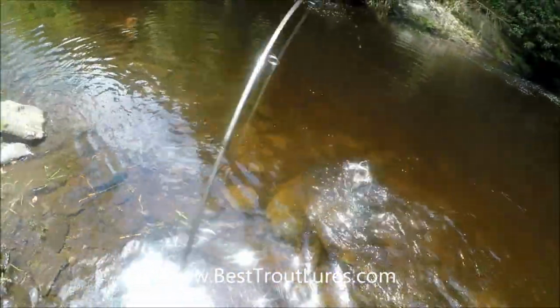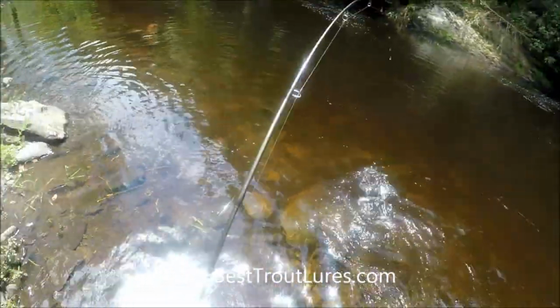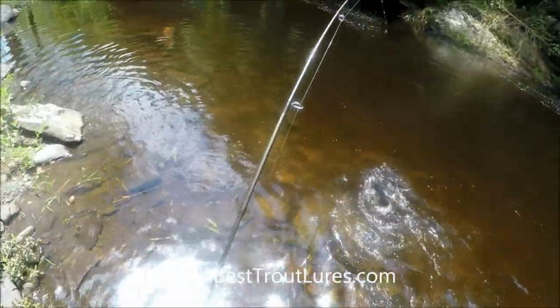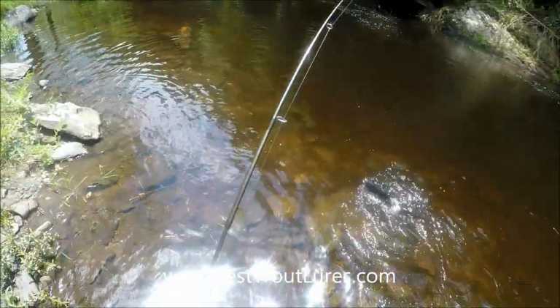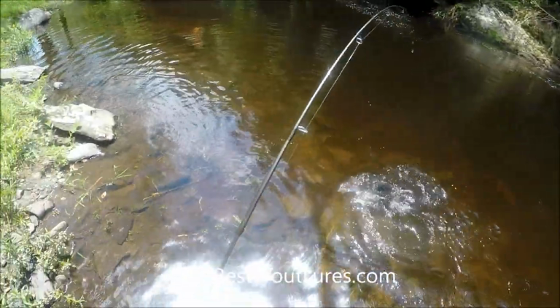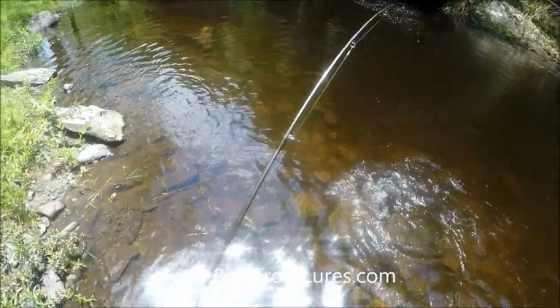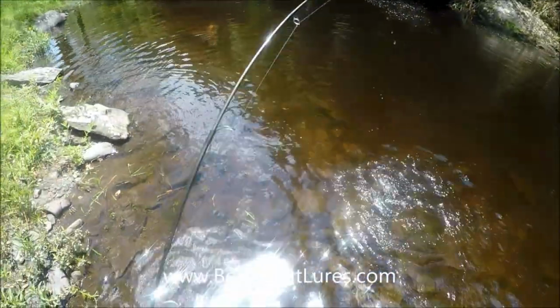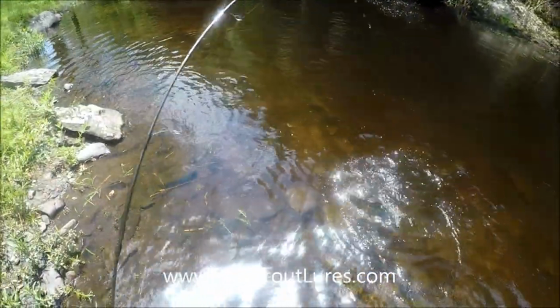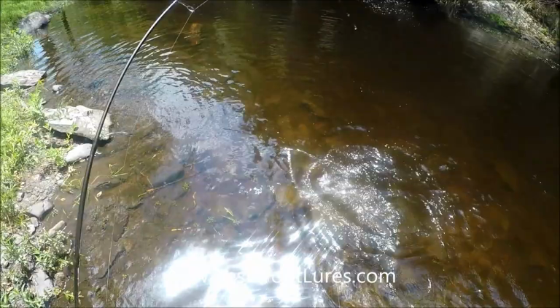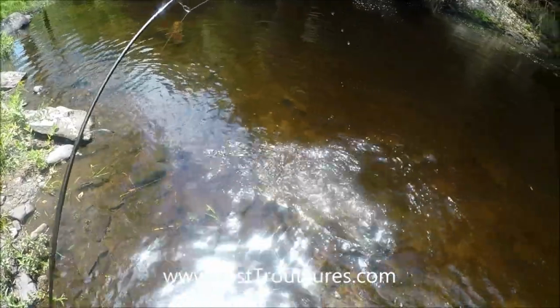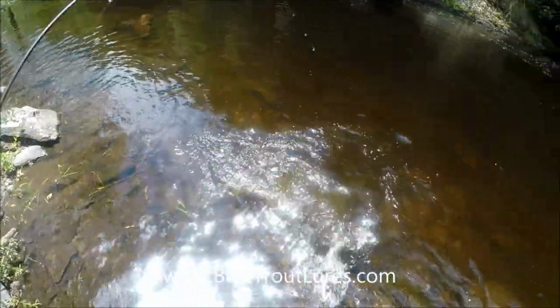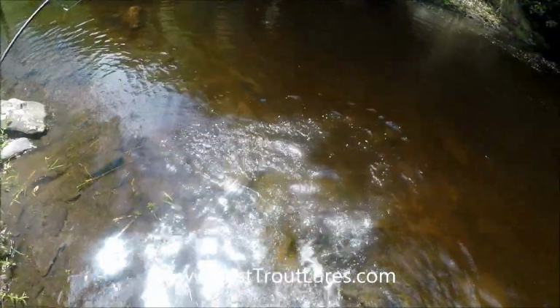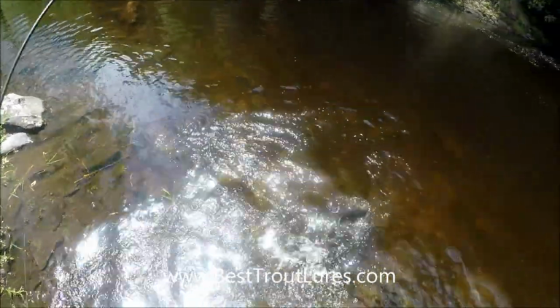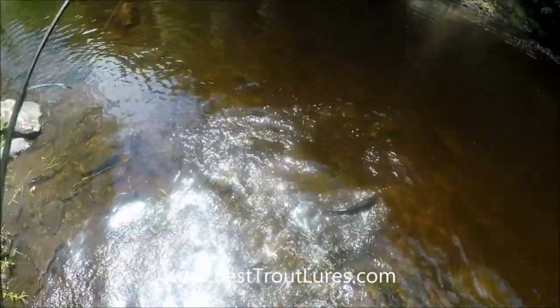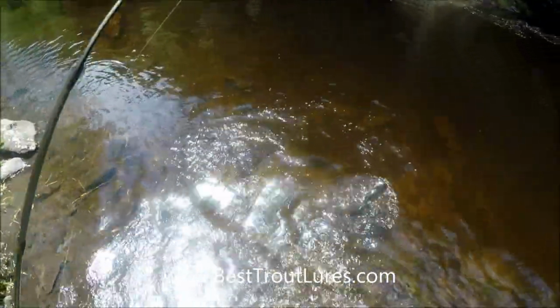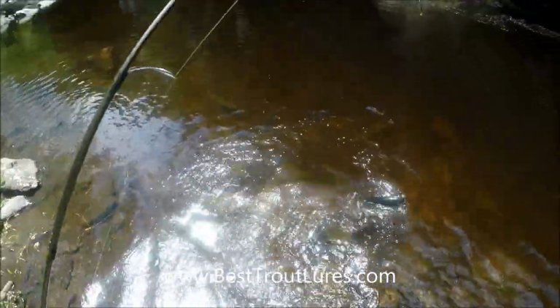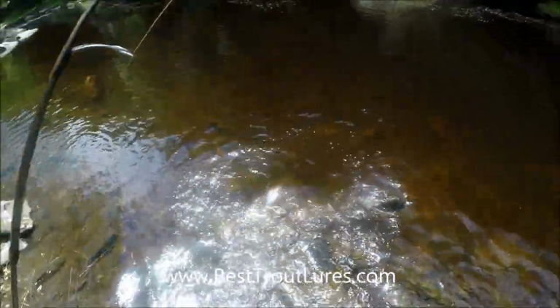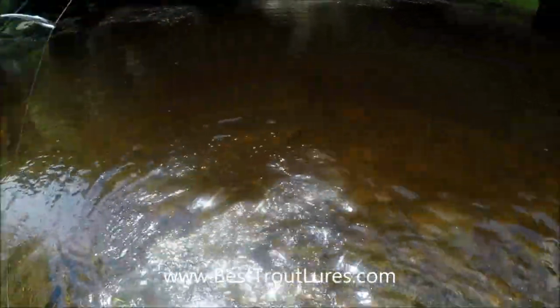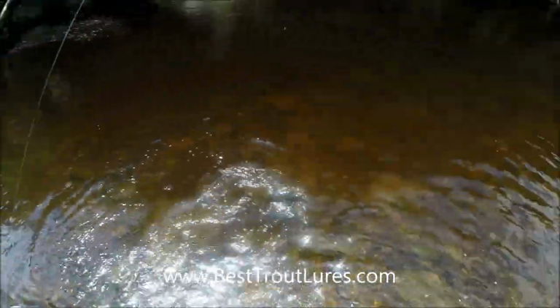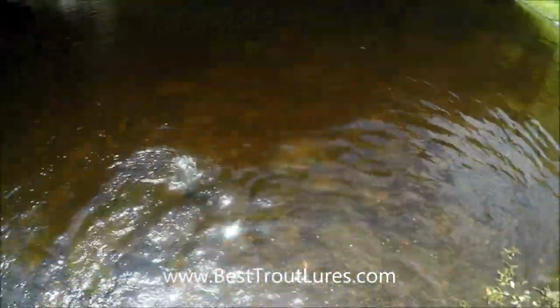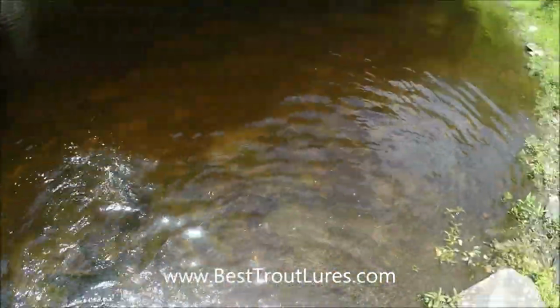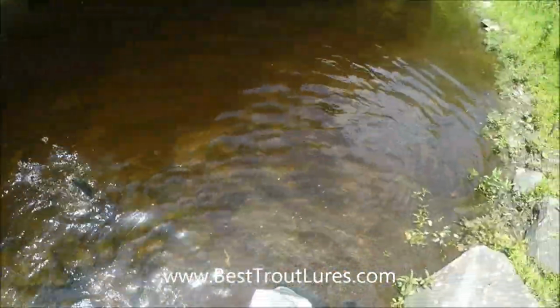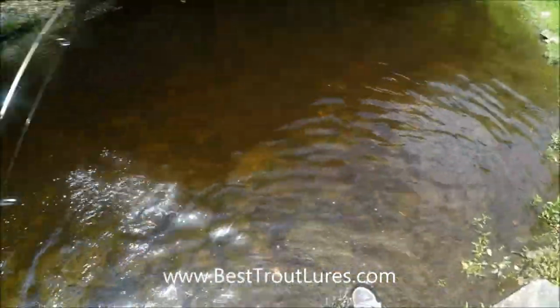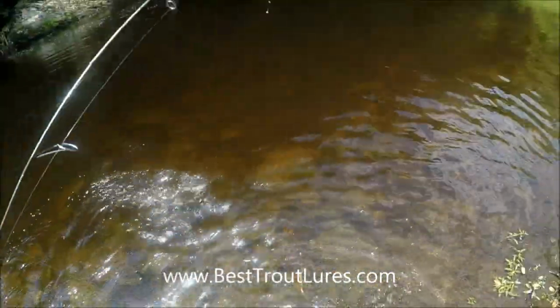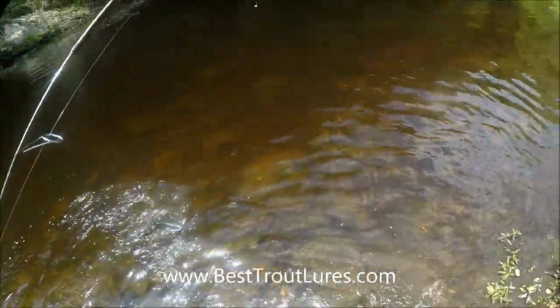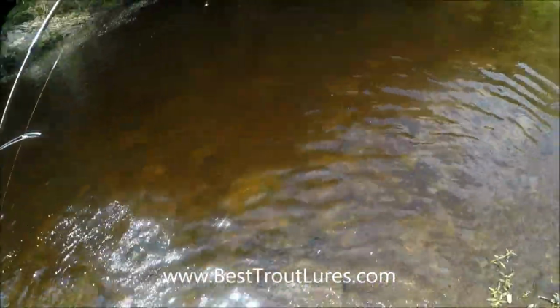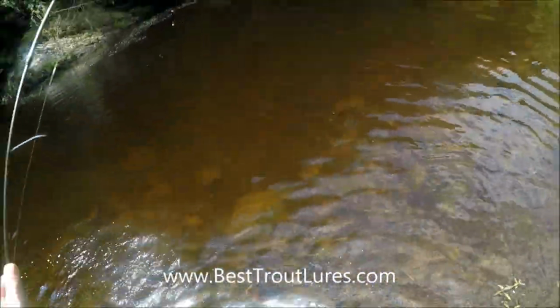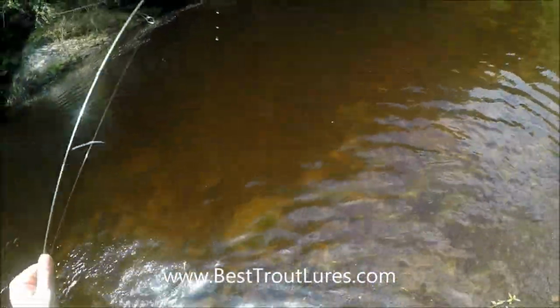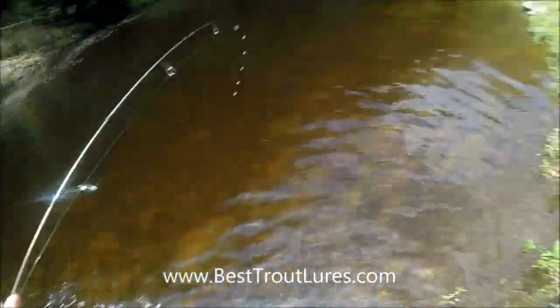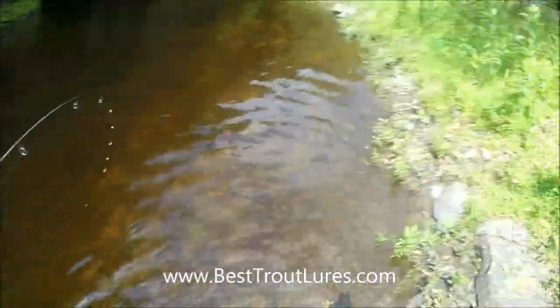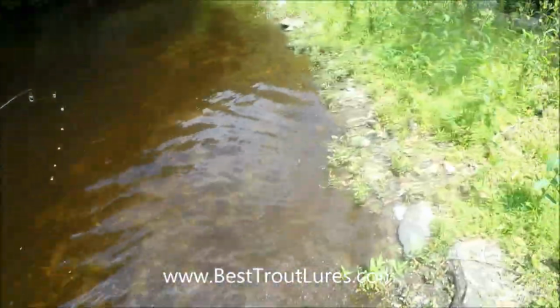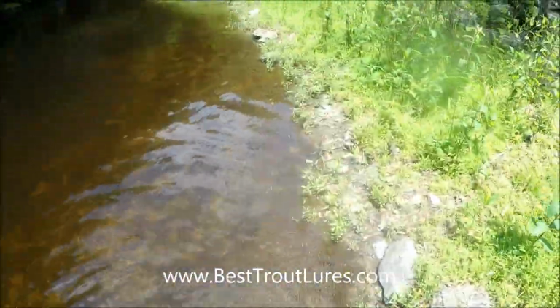Thanks for watching the video and please check out our website besttroutlures.com.